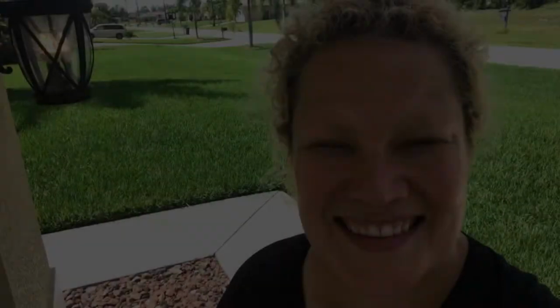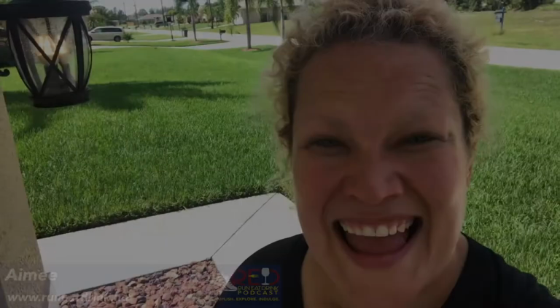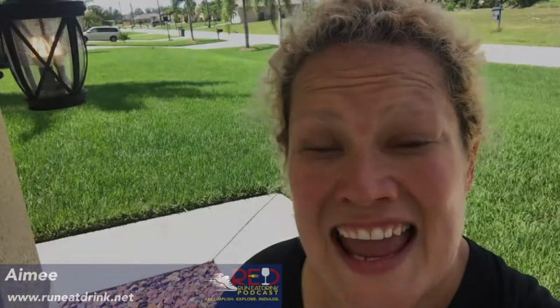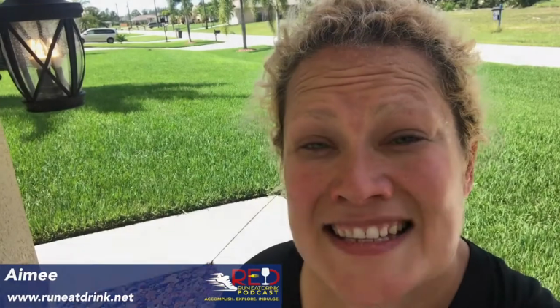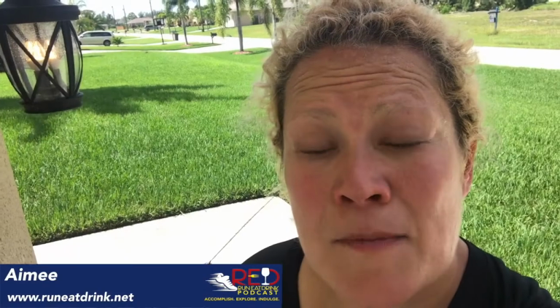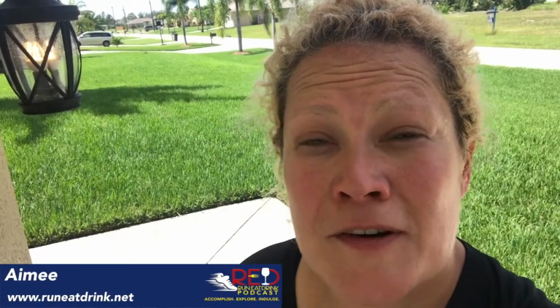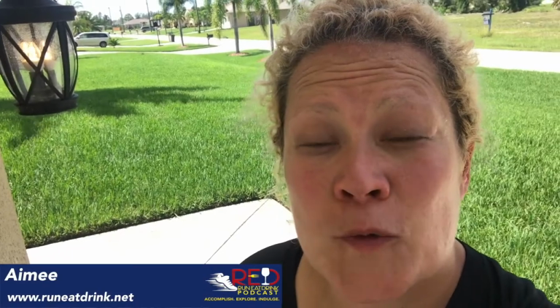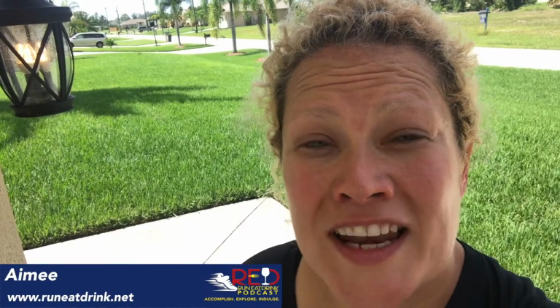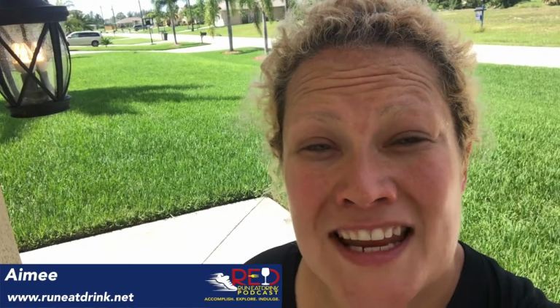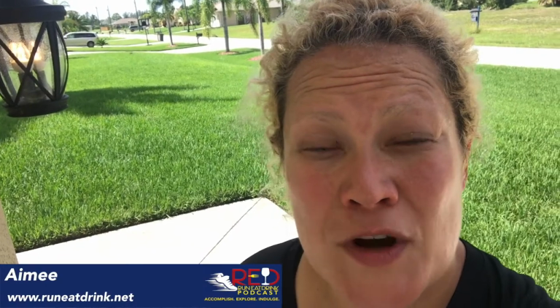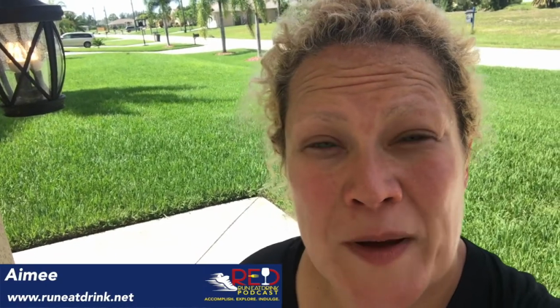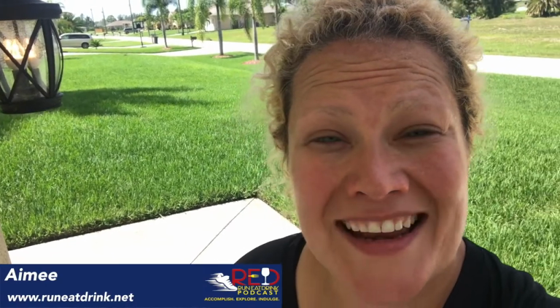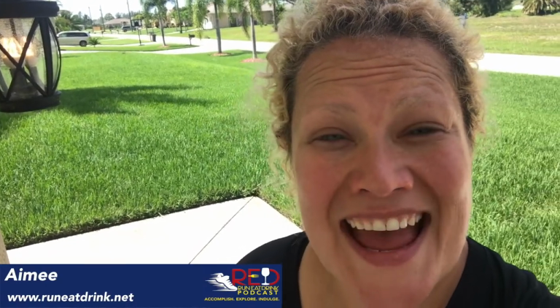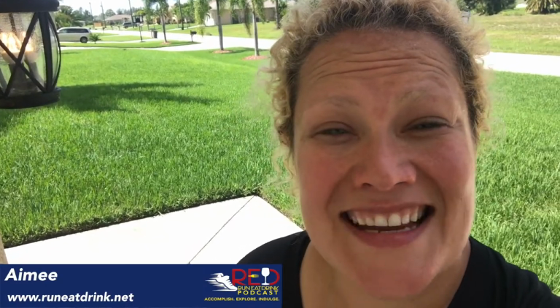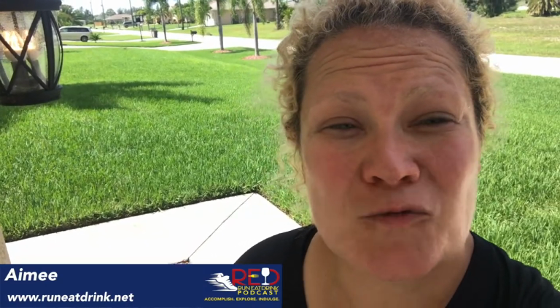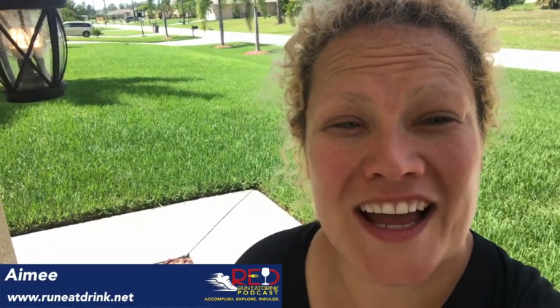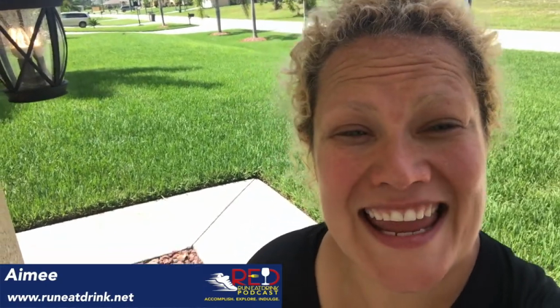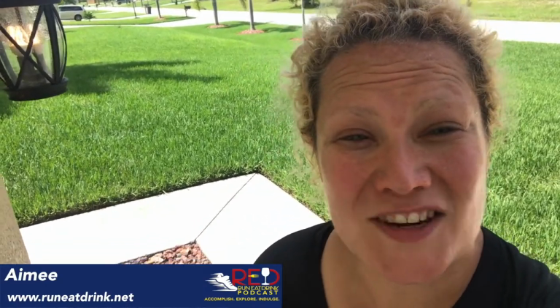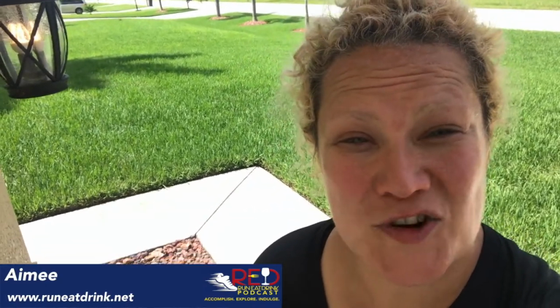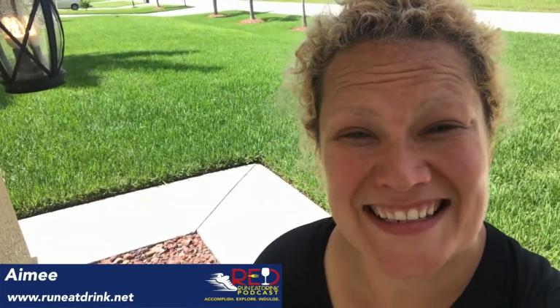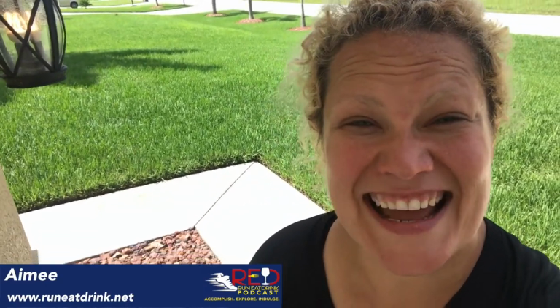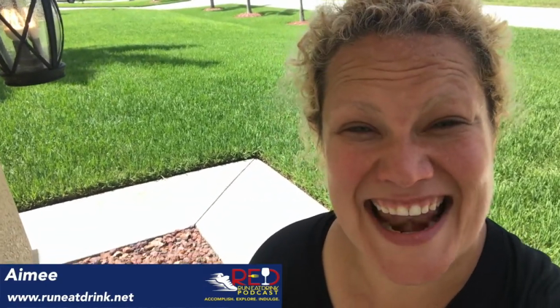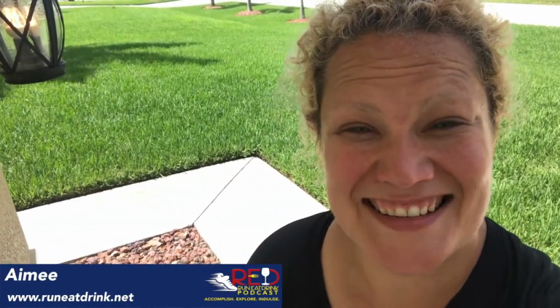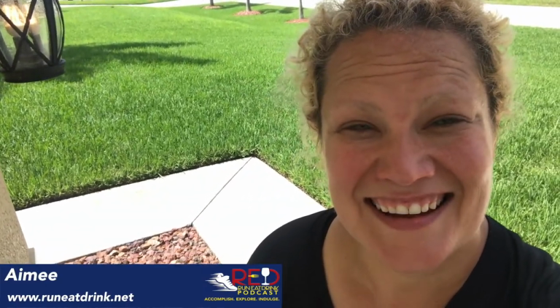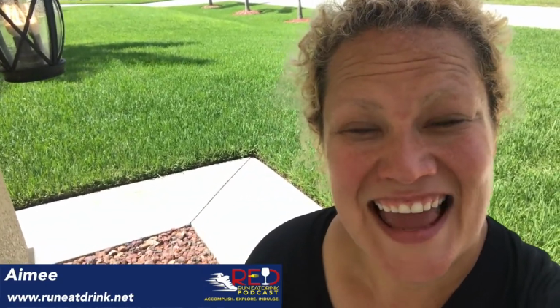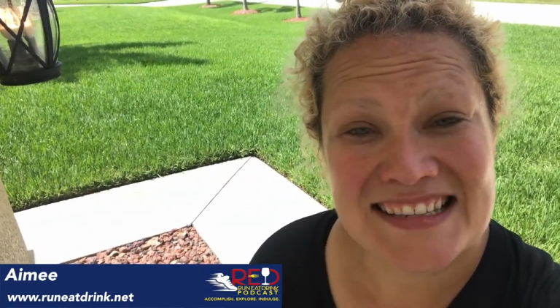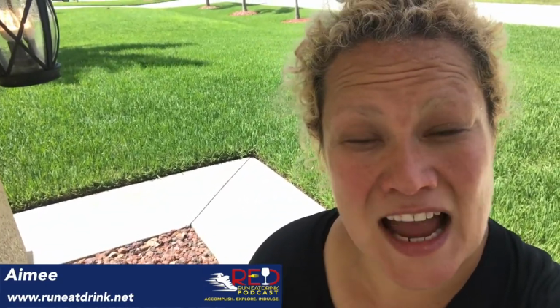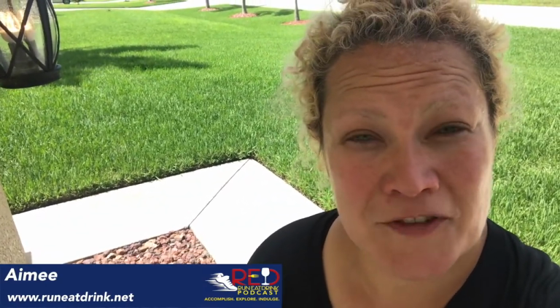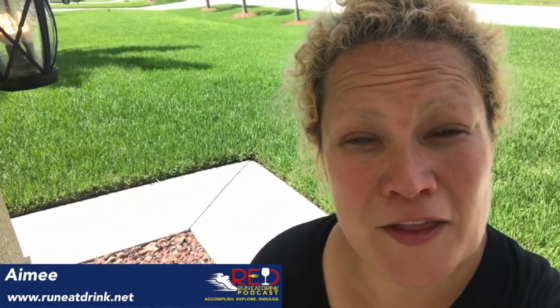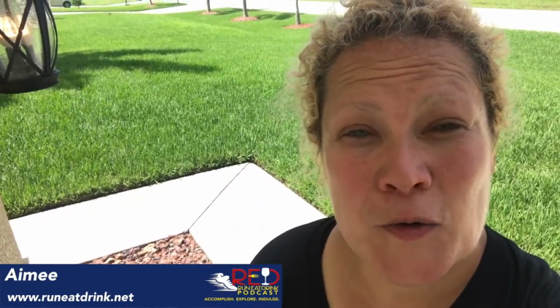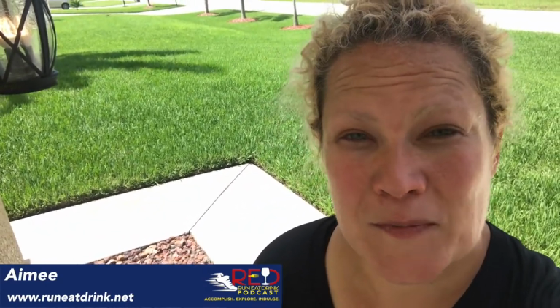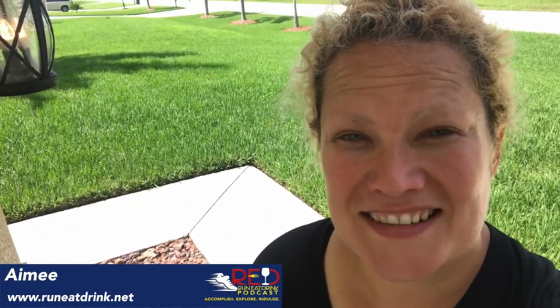Hey, it's Amy from the Run, Eat, Drink podcast at runeatdrink.net, and it's time for another quick bite.